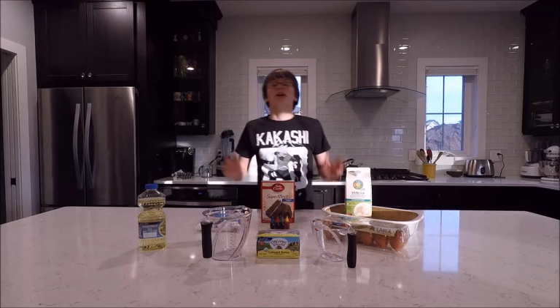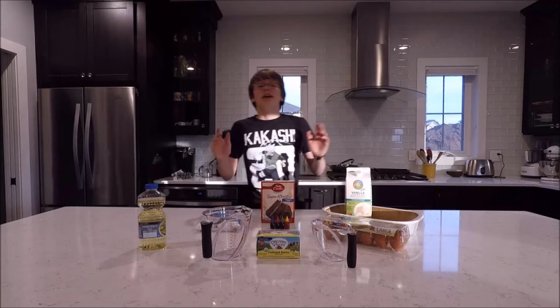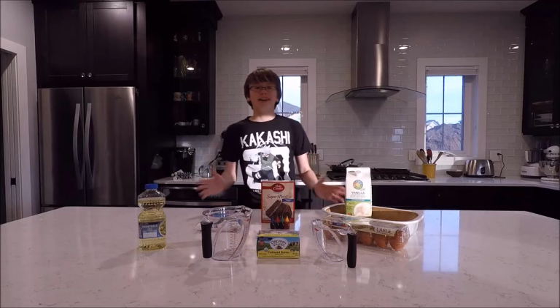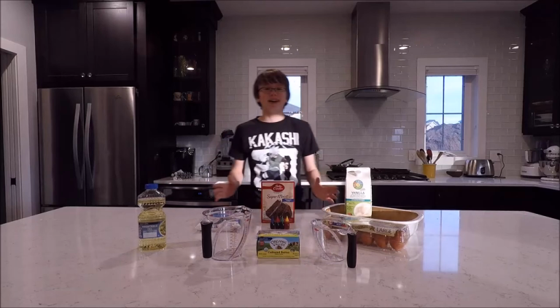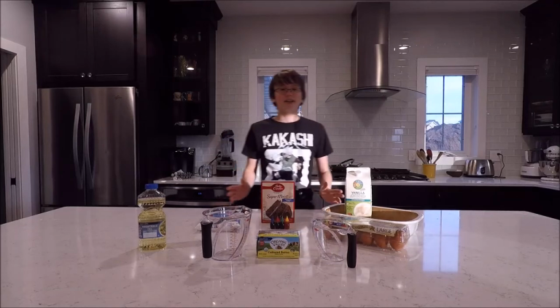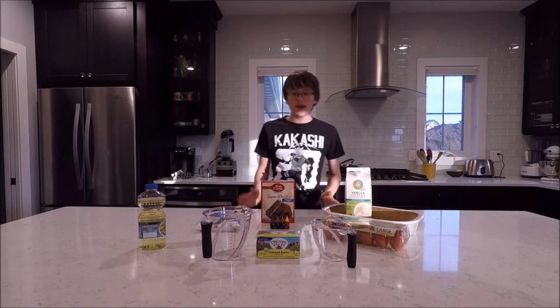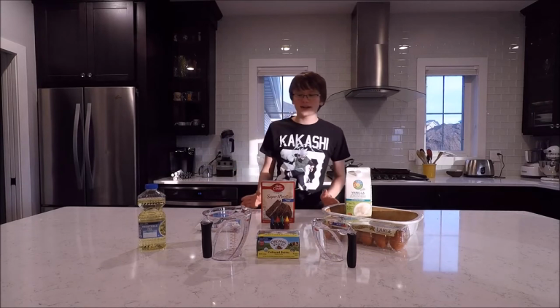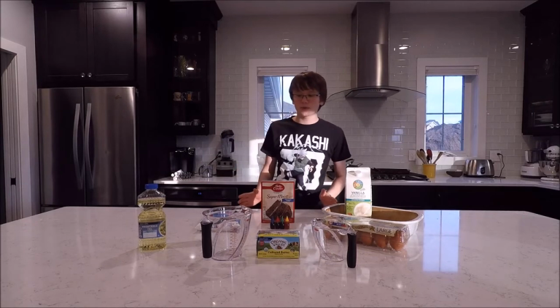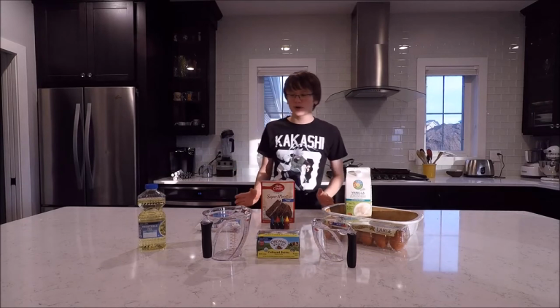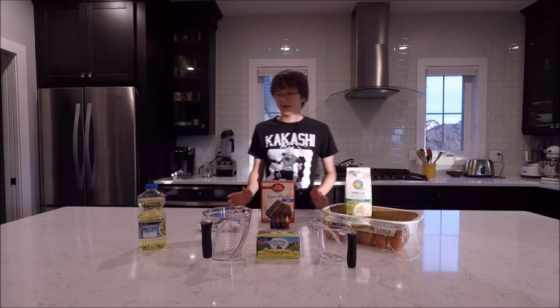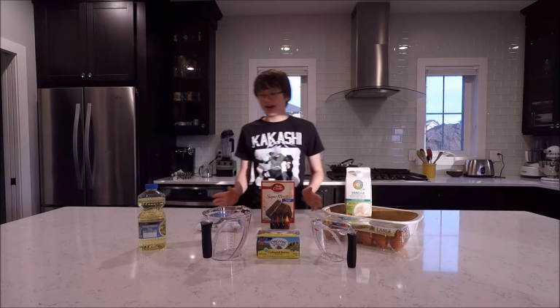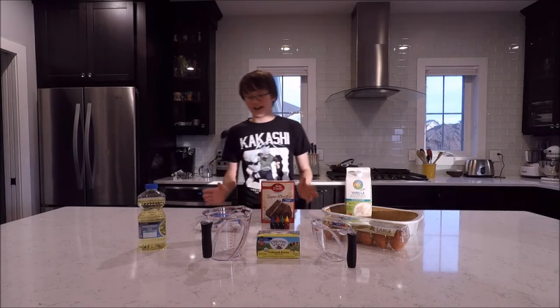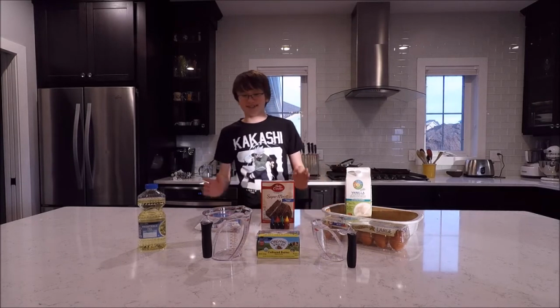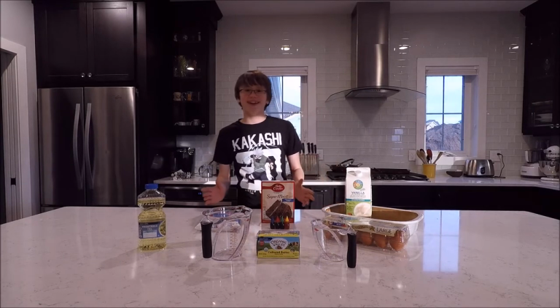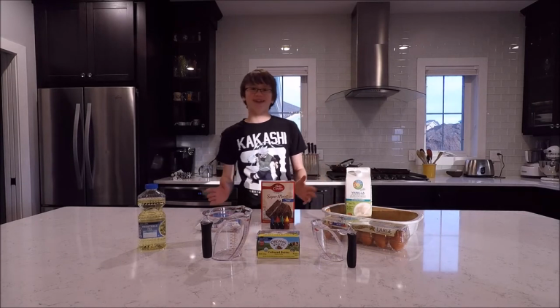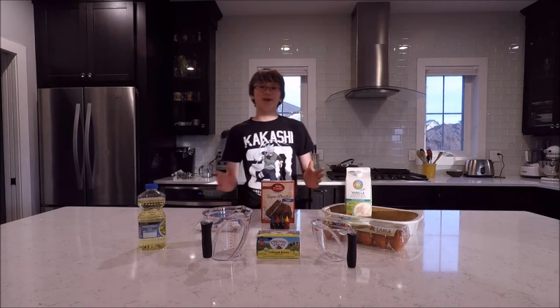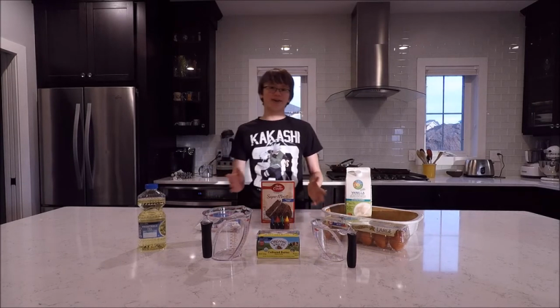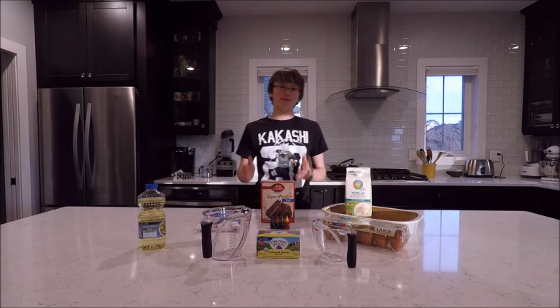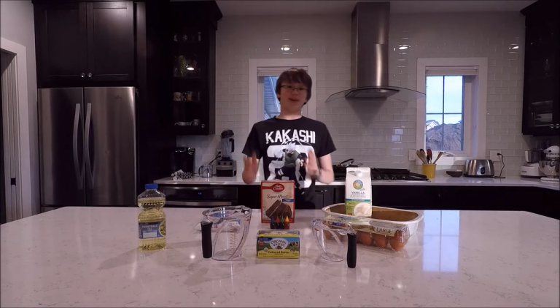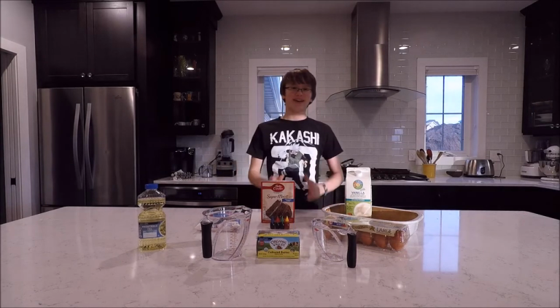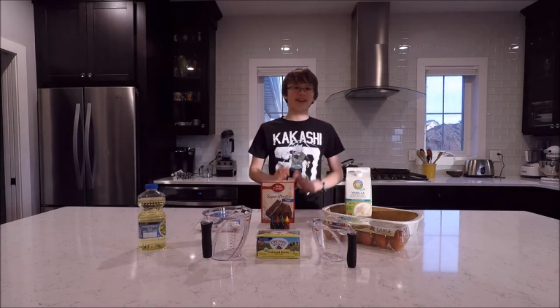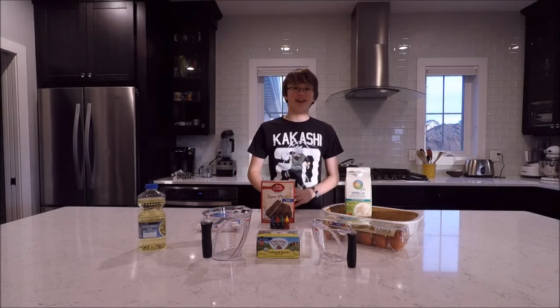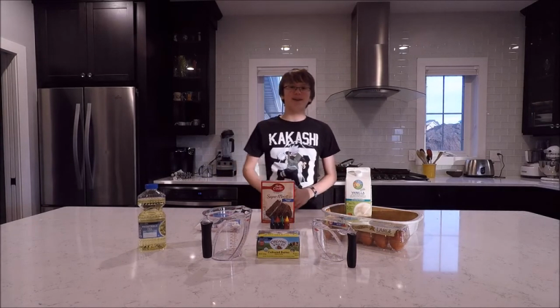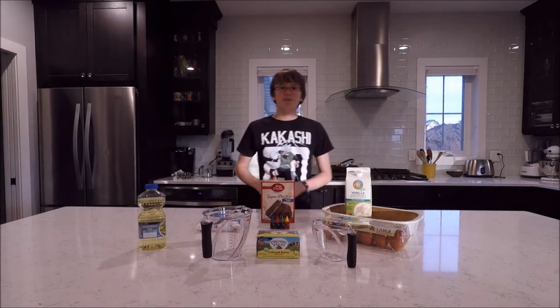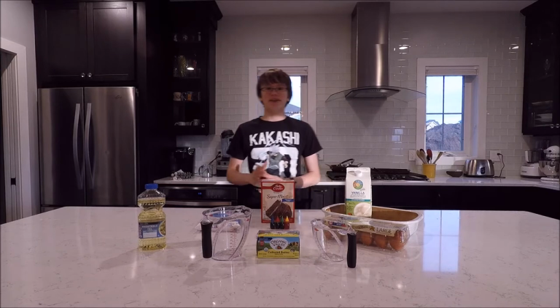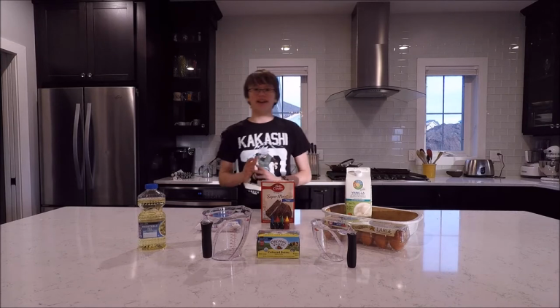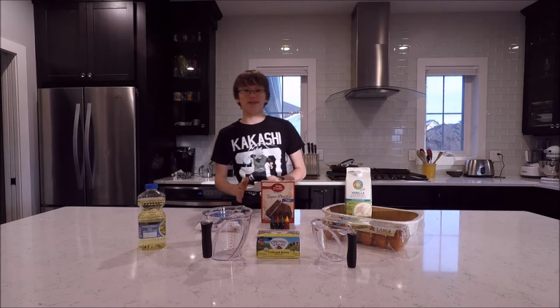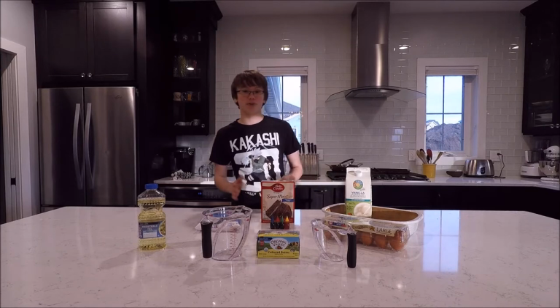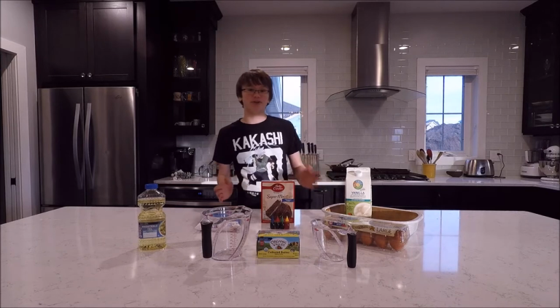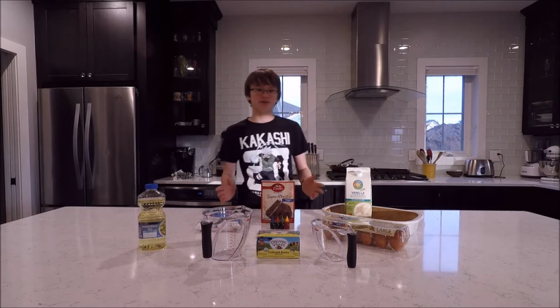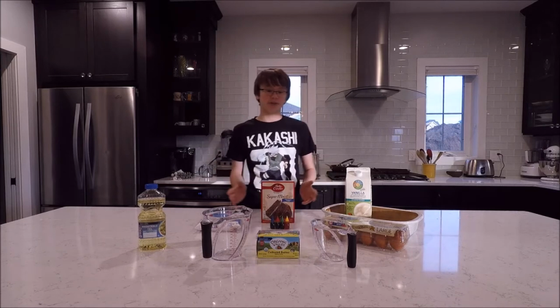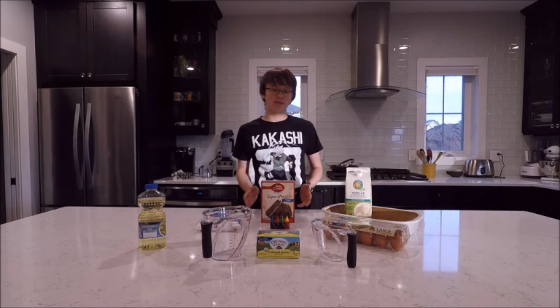Hey guys, Bandicubie101 is back and today we are going to be baking a cake because I have 300 subscribers.